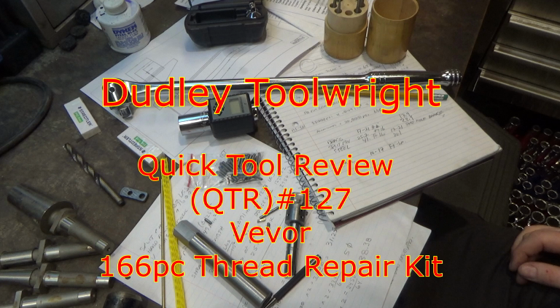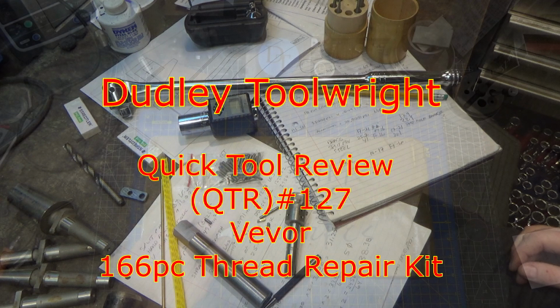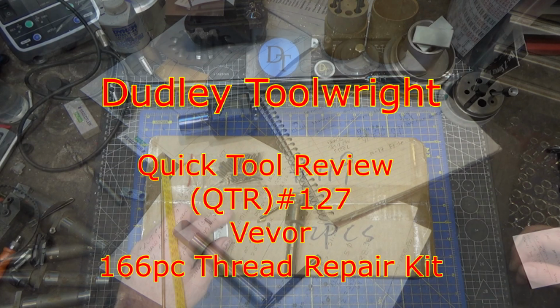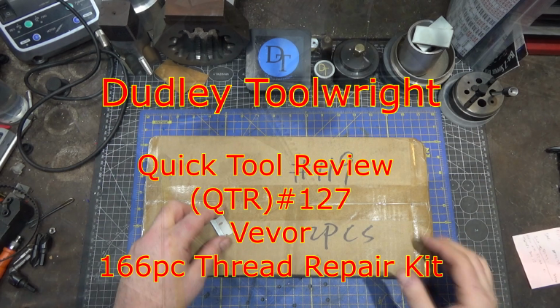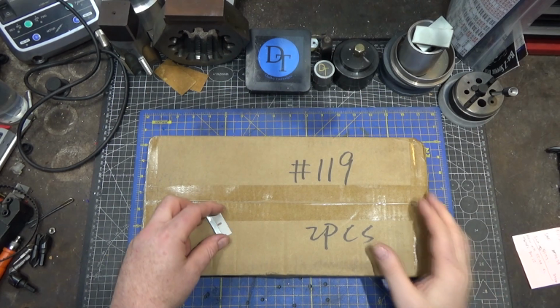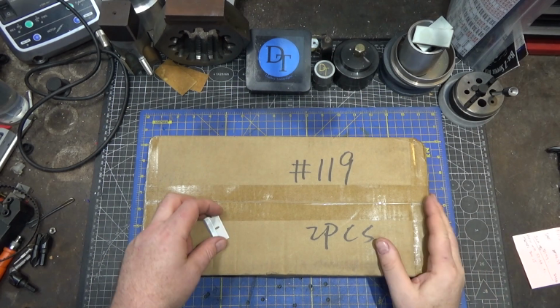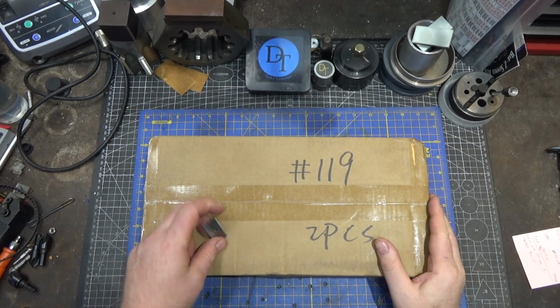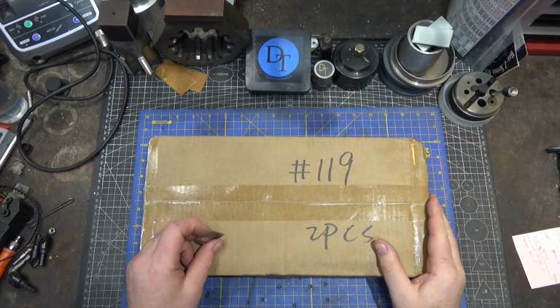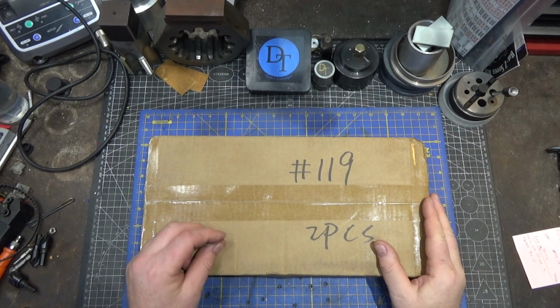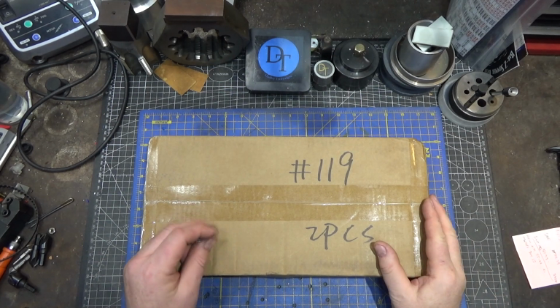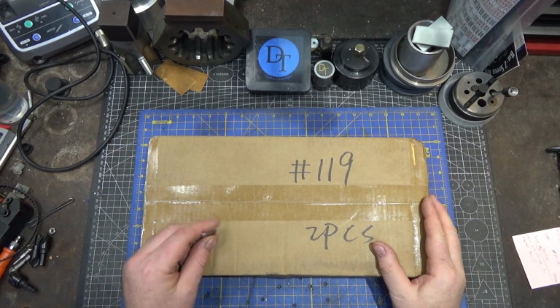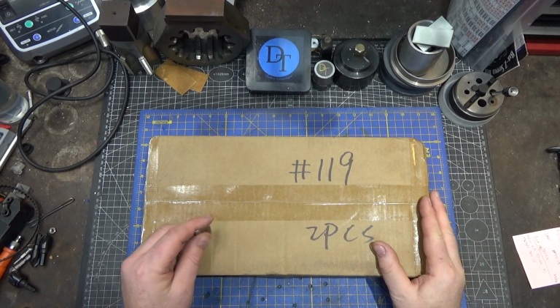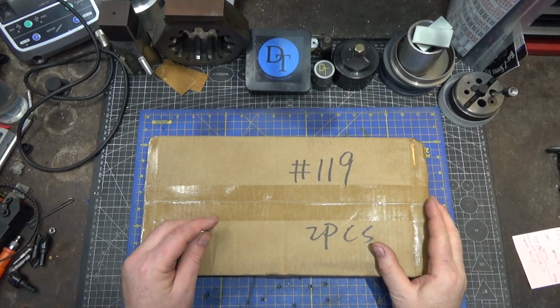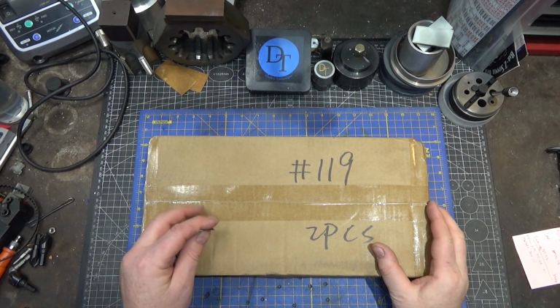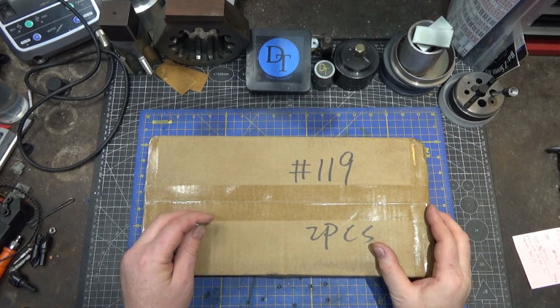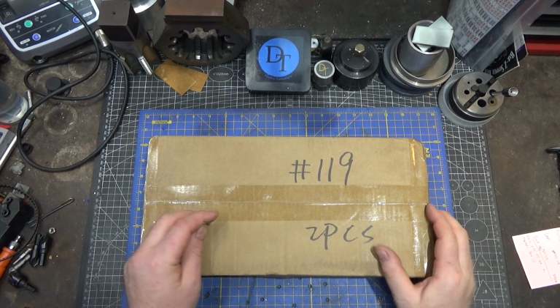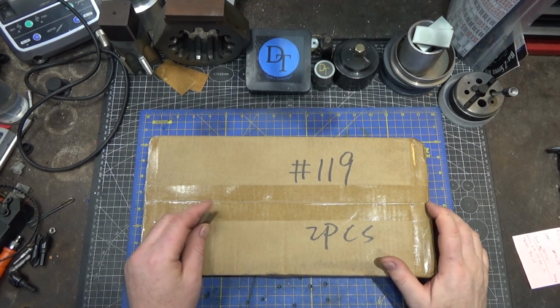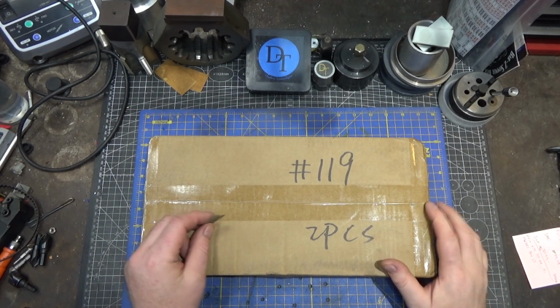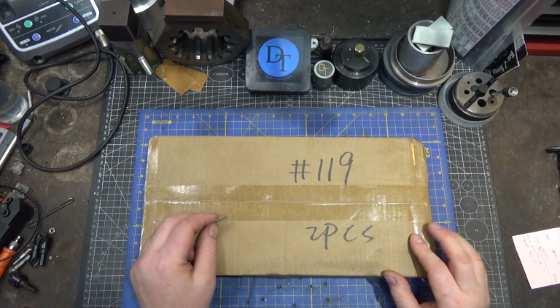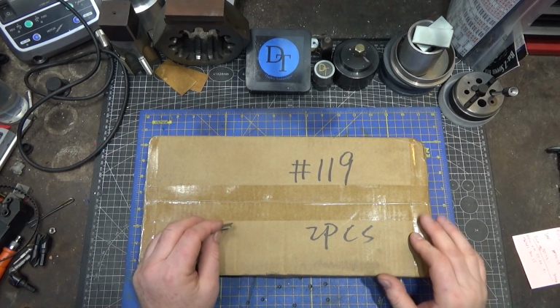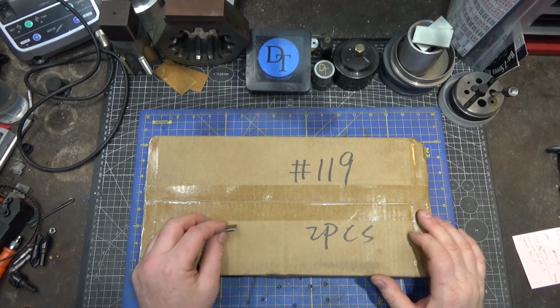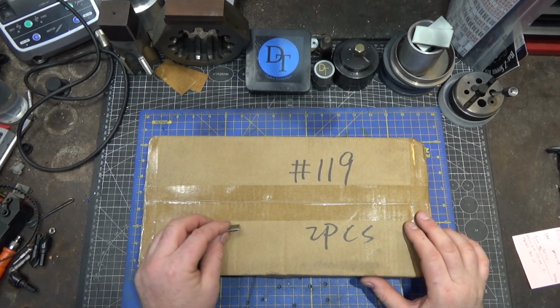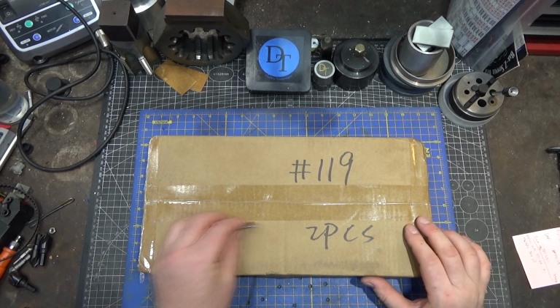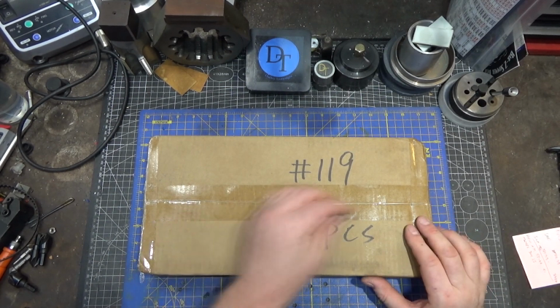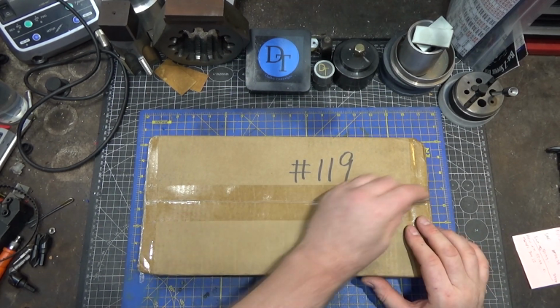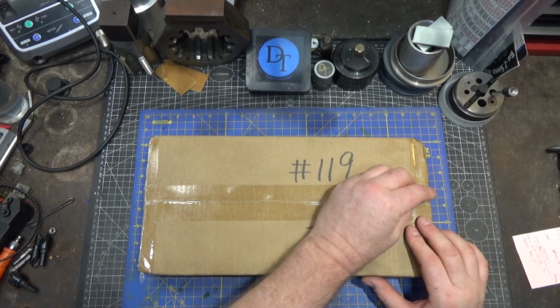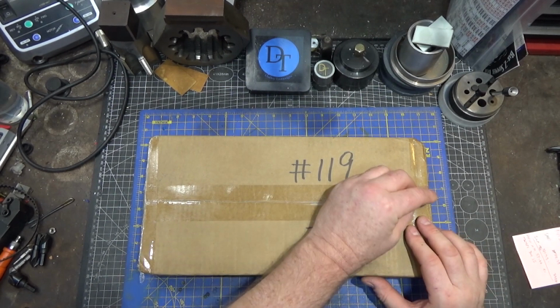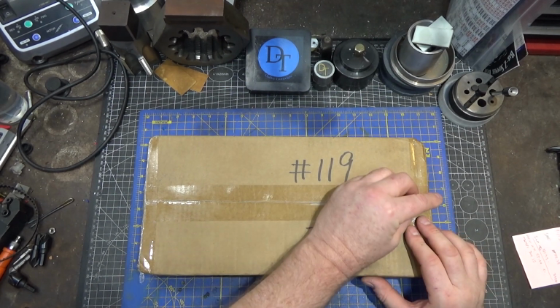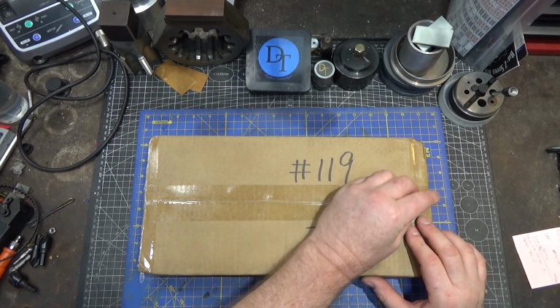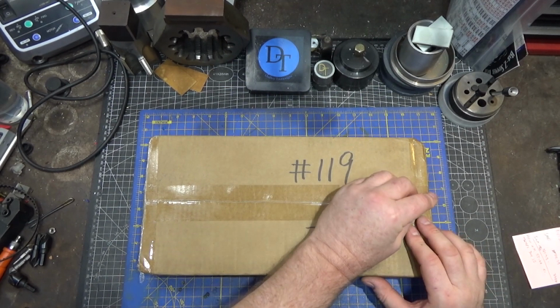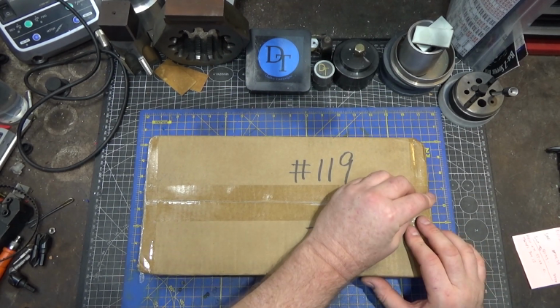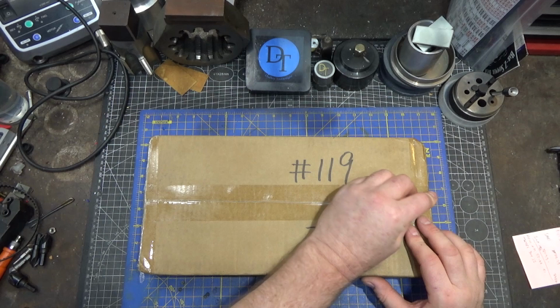Hi and welcome to this quick tool review. This time around we have a really quick review of a new offering from Vivore.